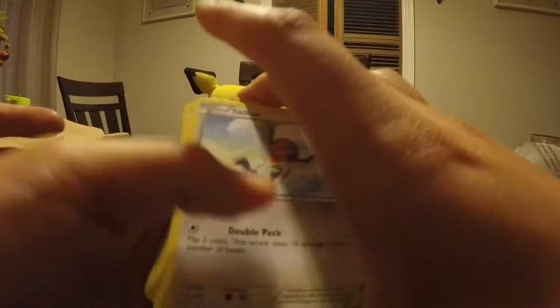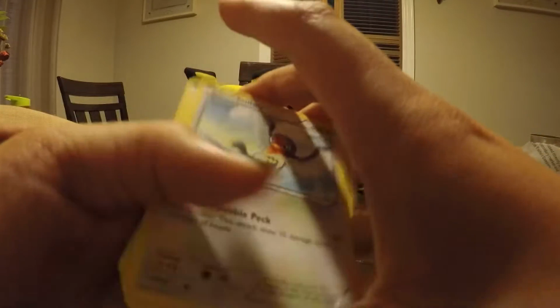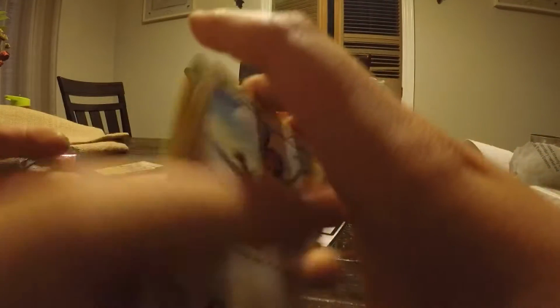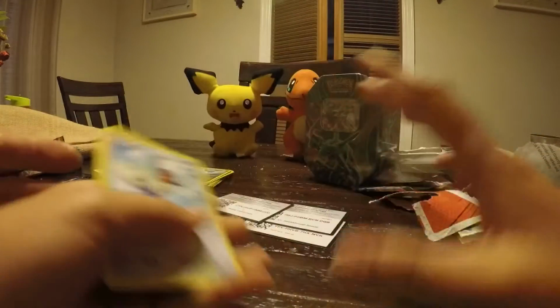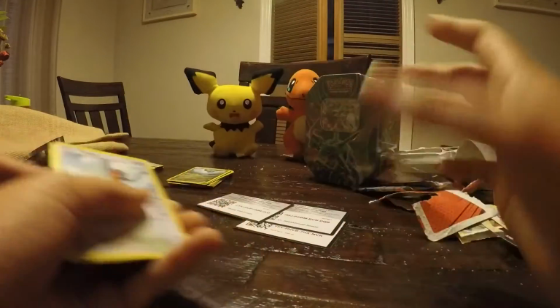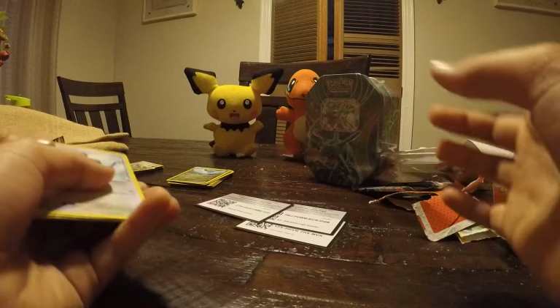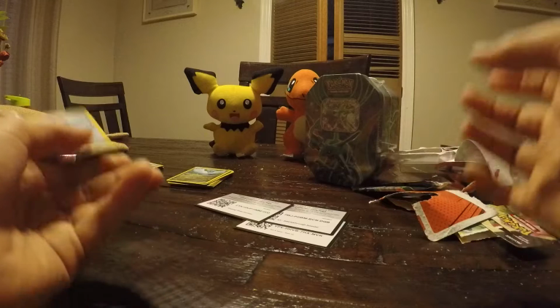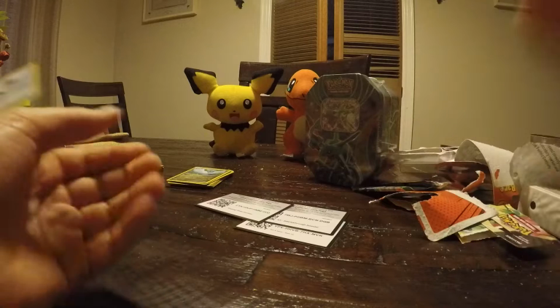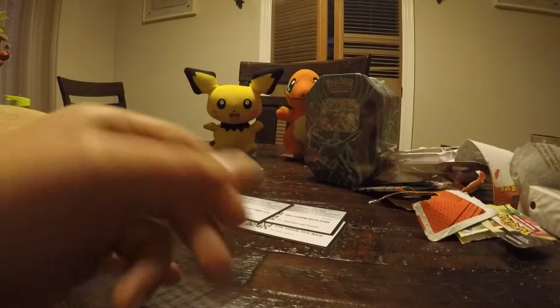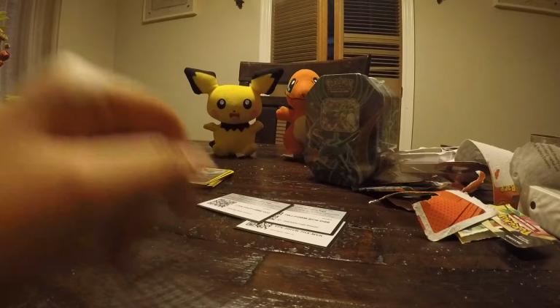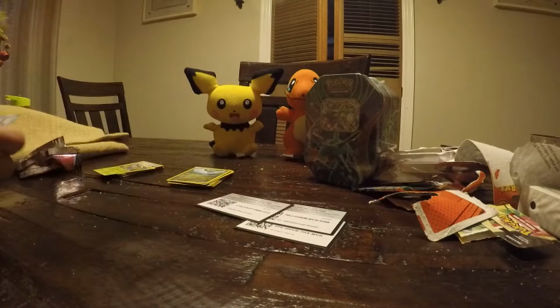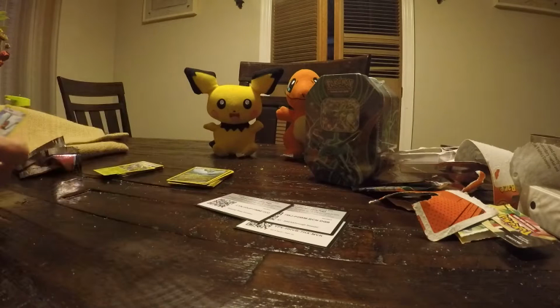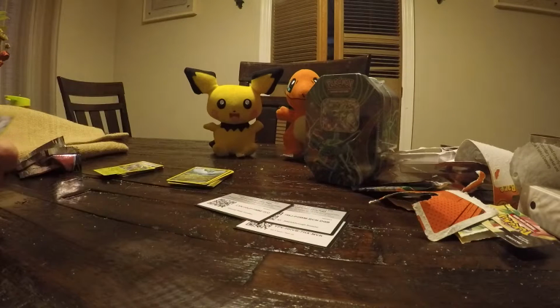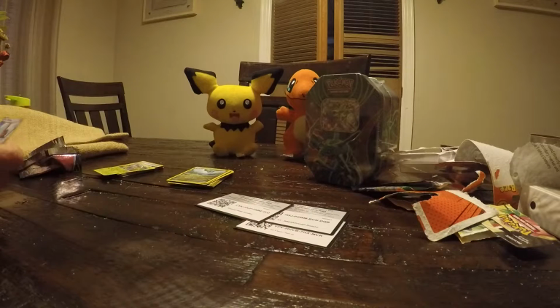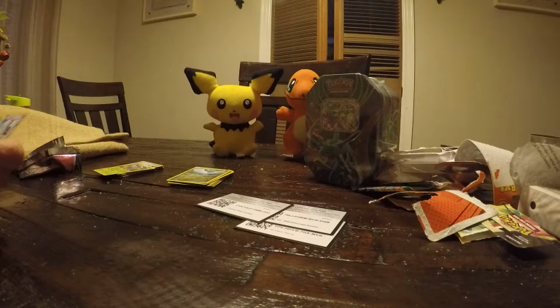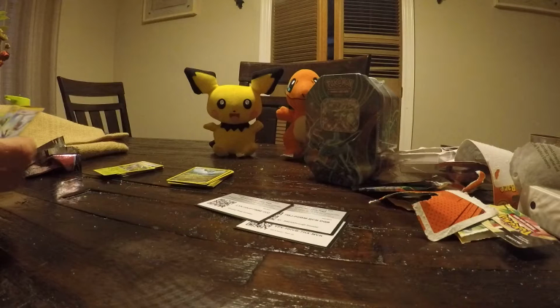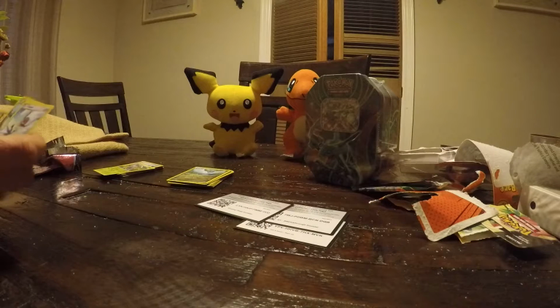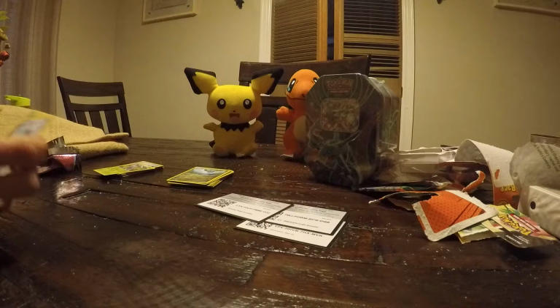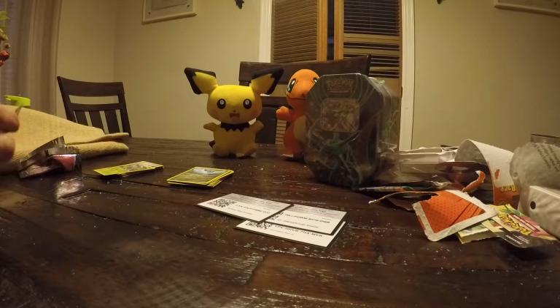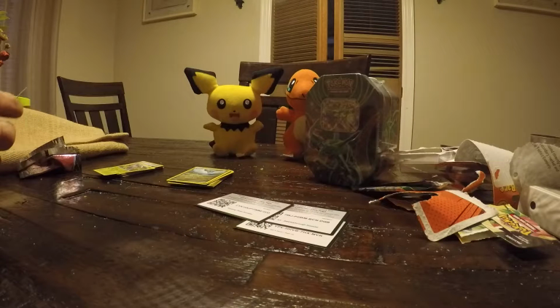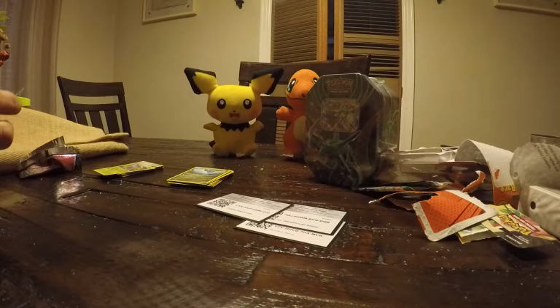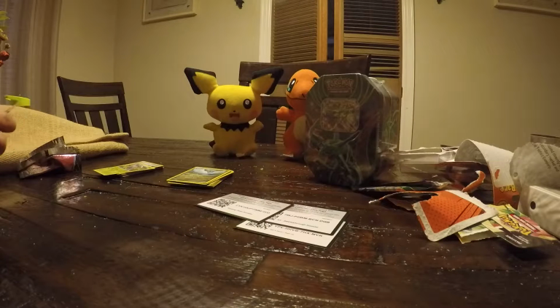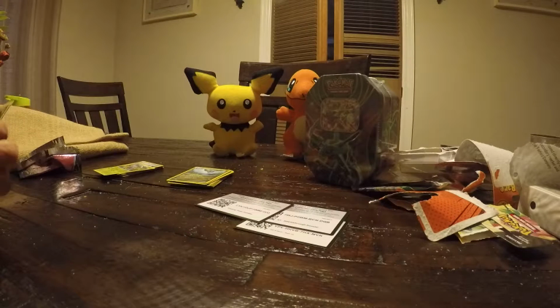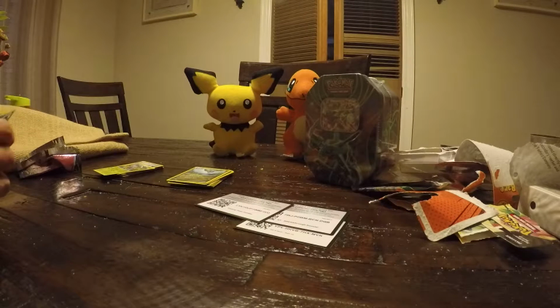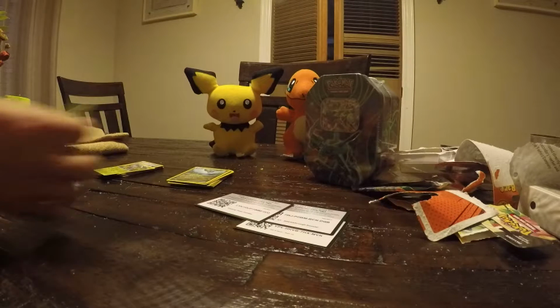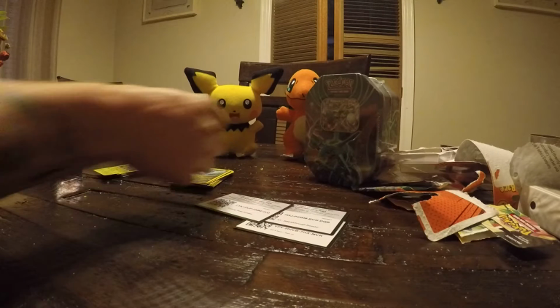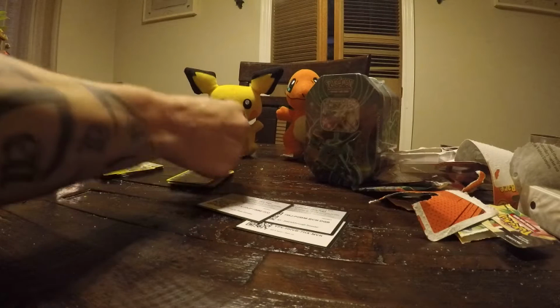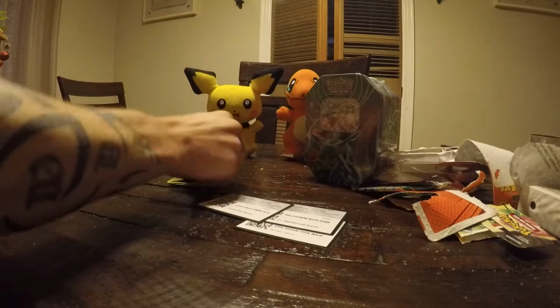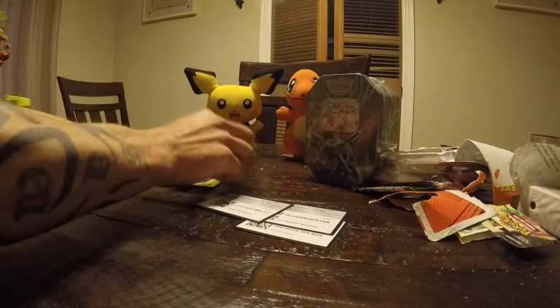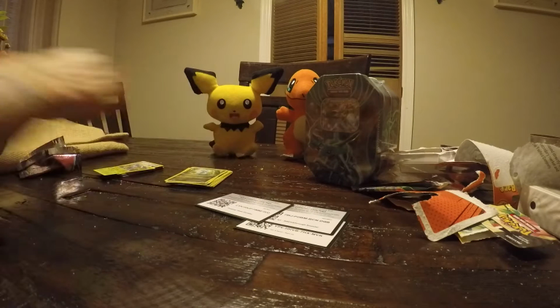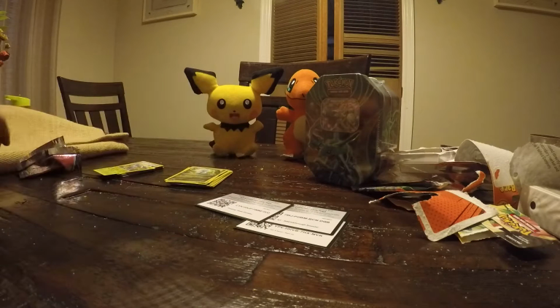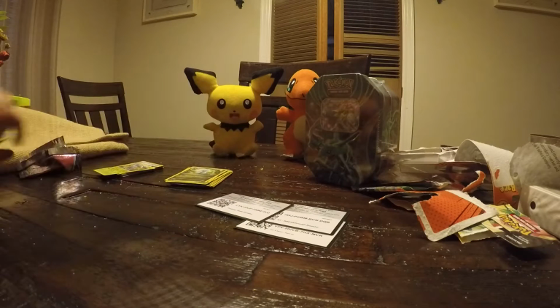Very, very nice. I can't believe I just got it — Dragonite. That is a very, very good card. I love that card. Very cool.